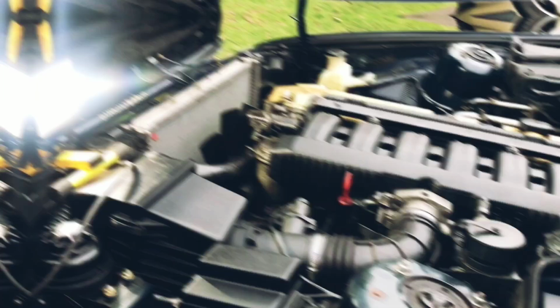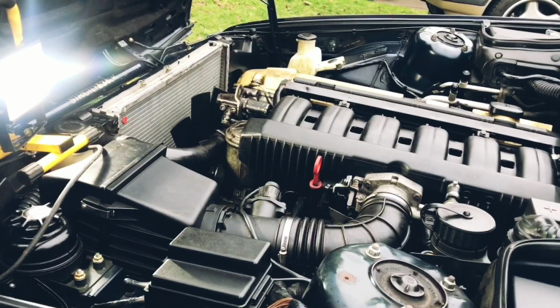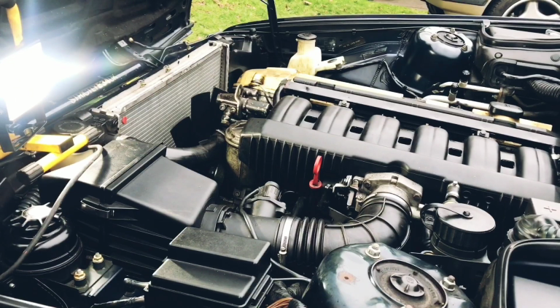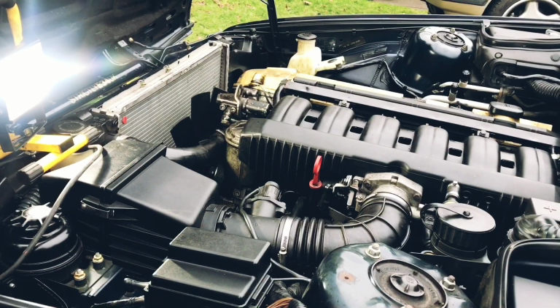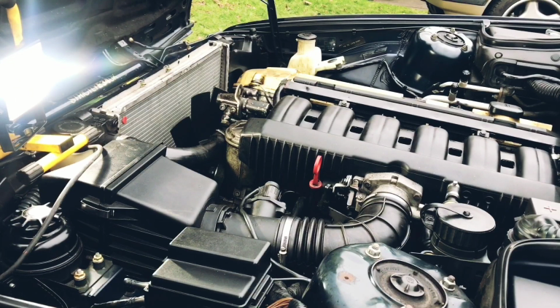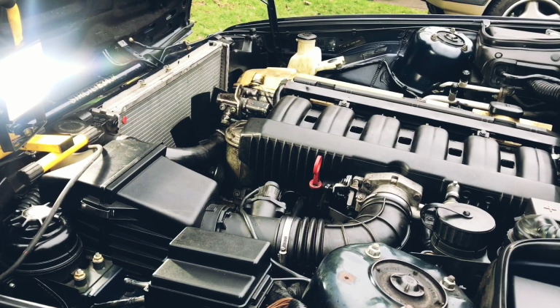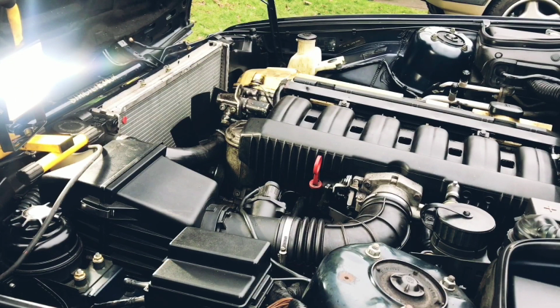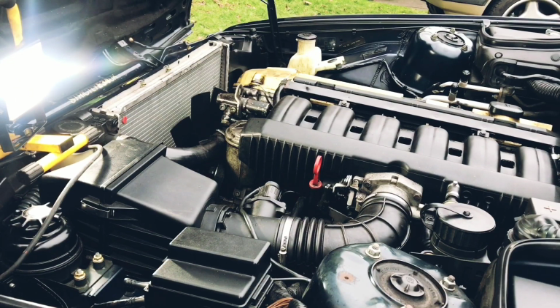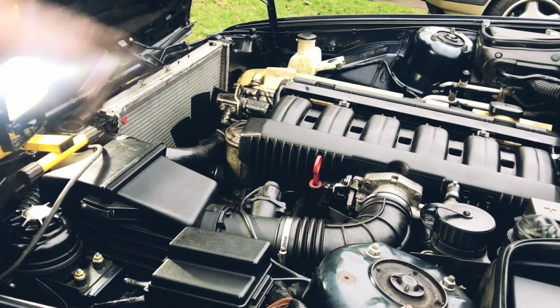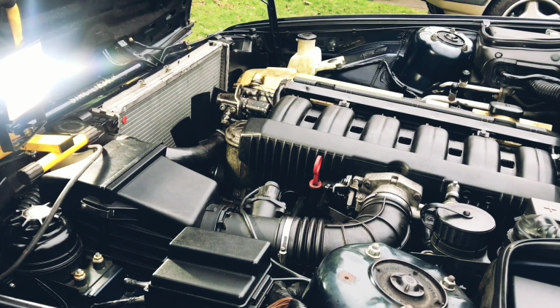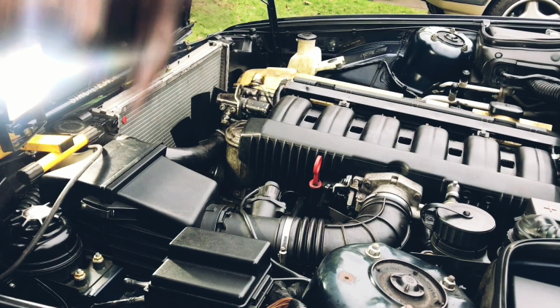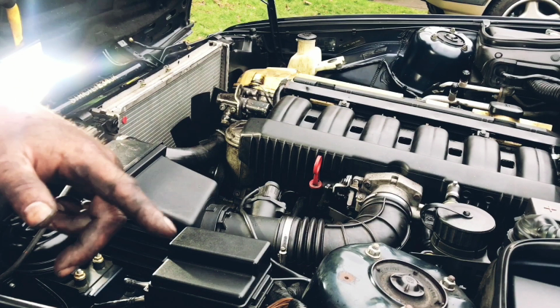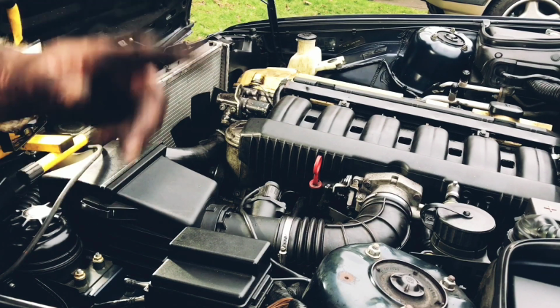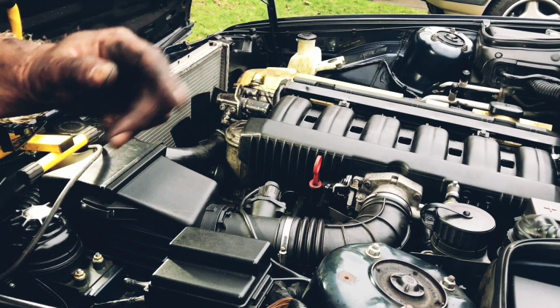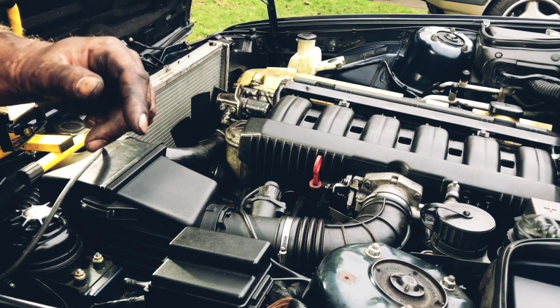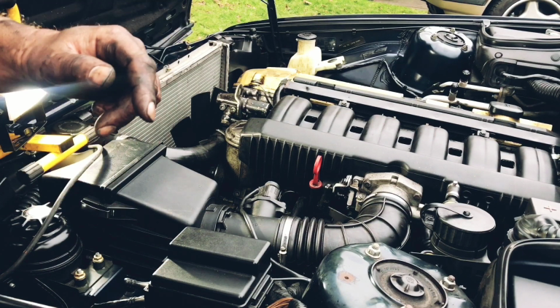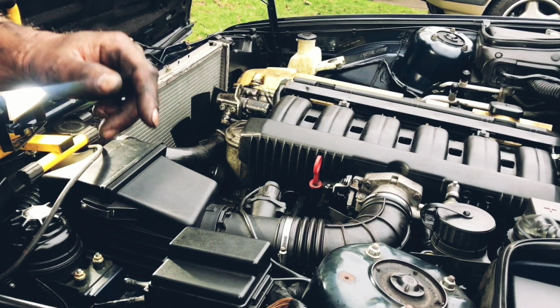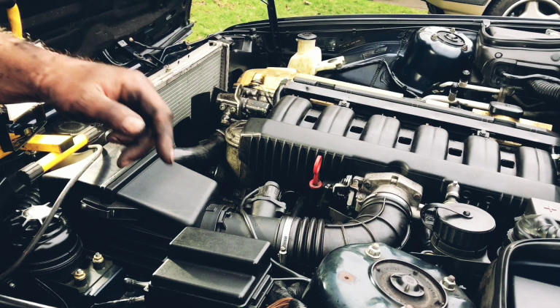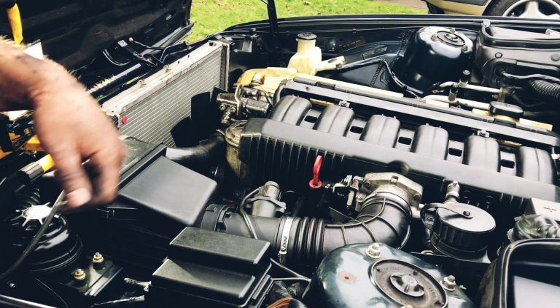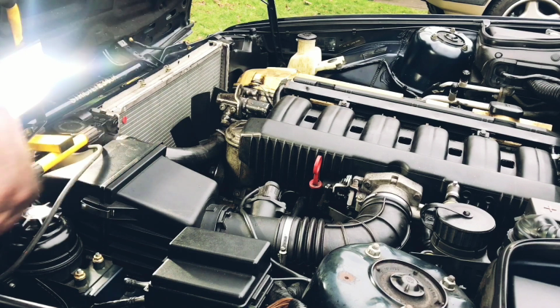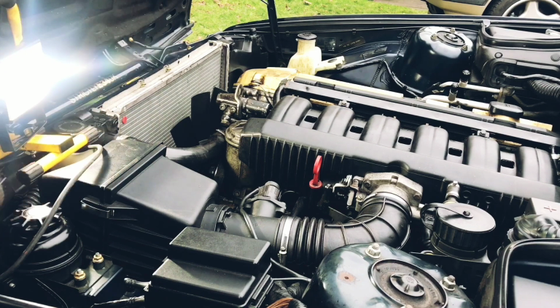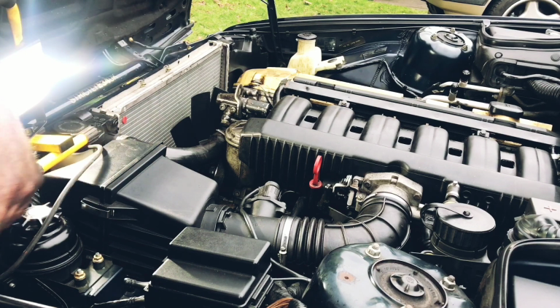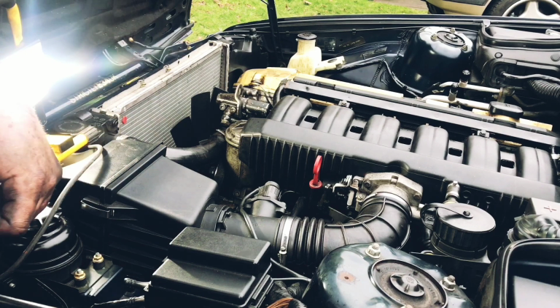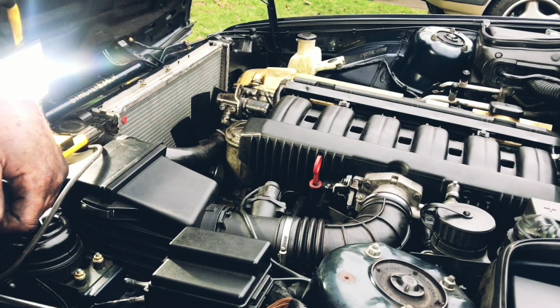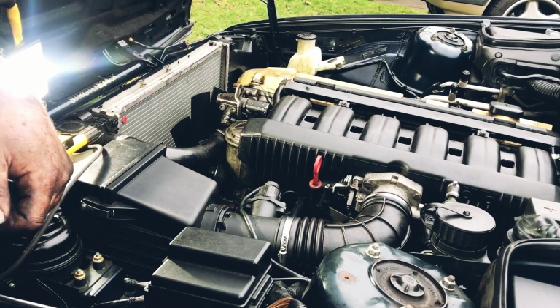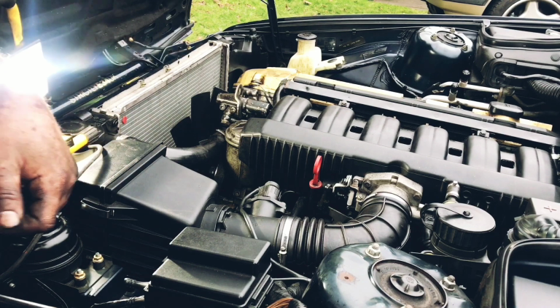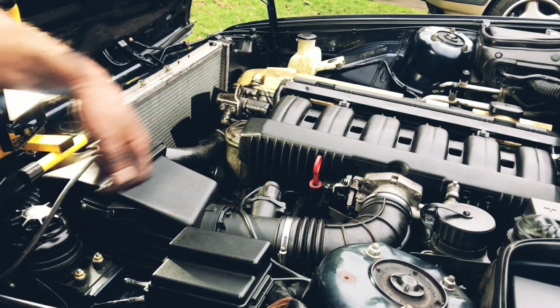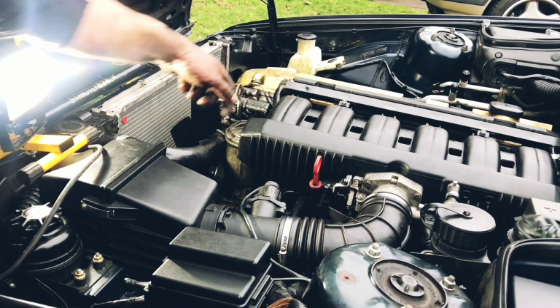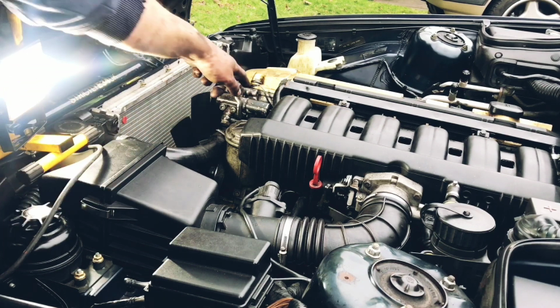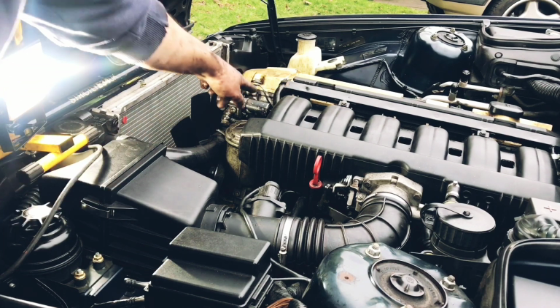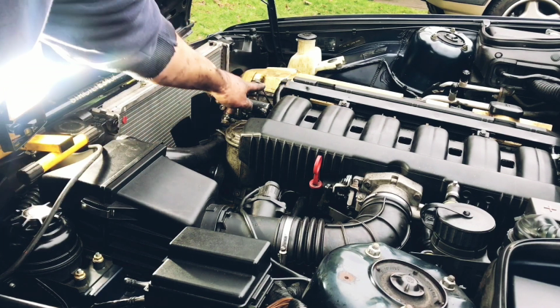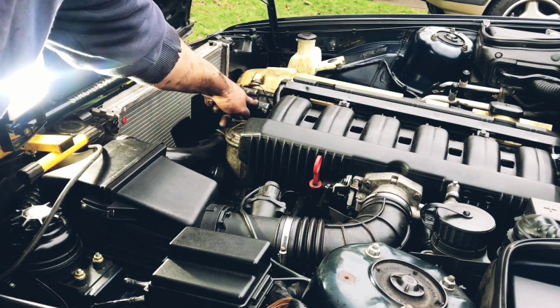Before we do anything, what are we going to do? Disconnect your battery, and then you can find your Satellite. Which is here.